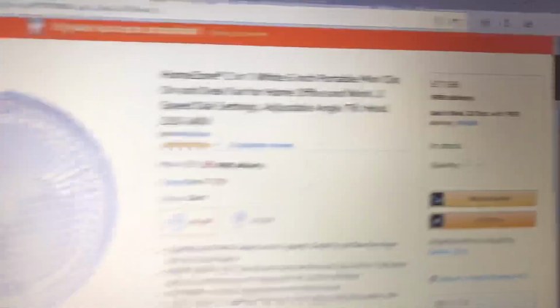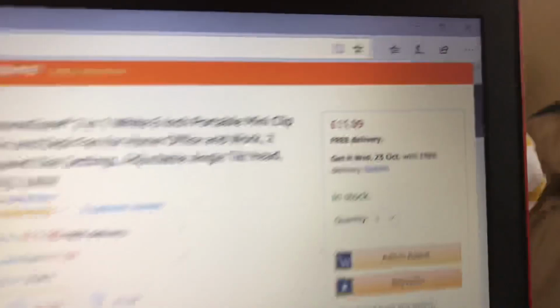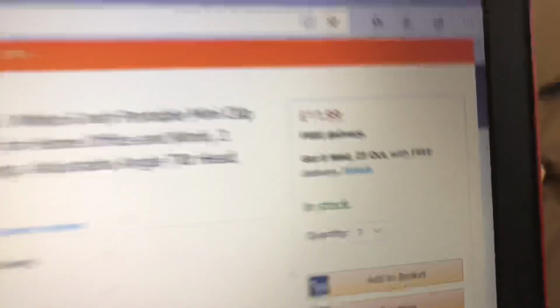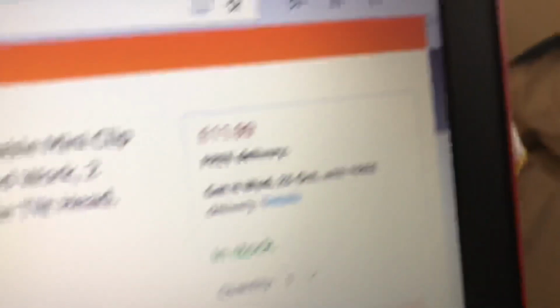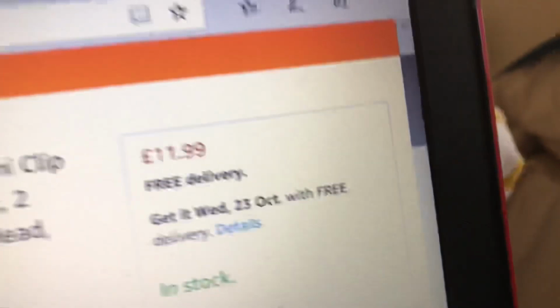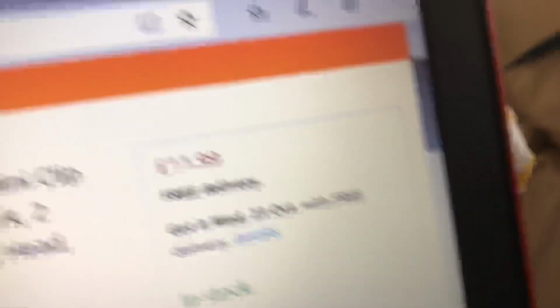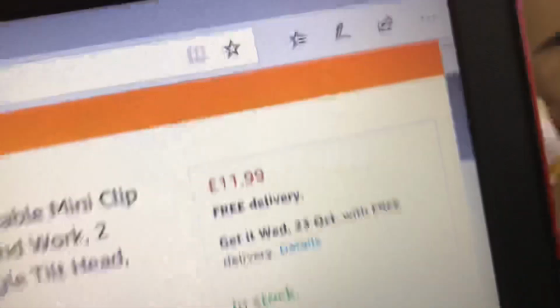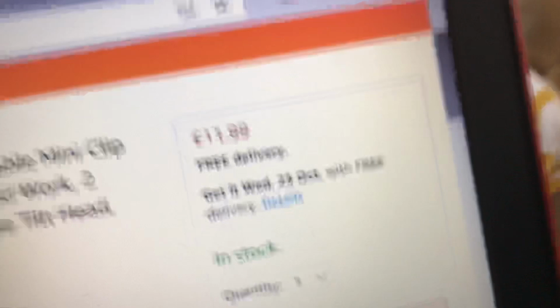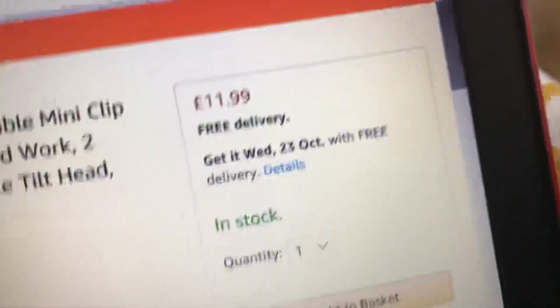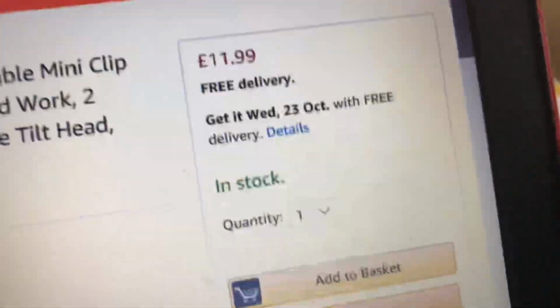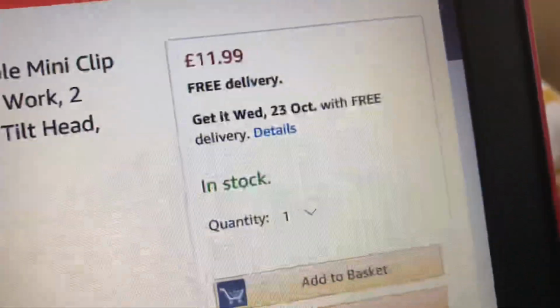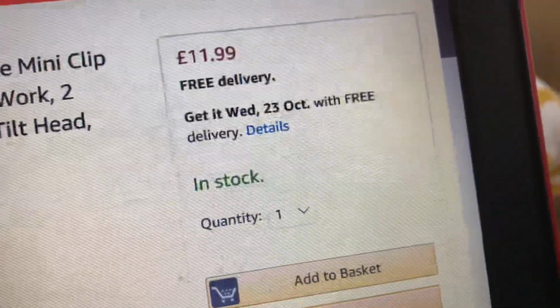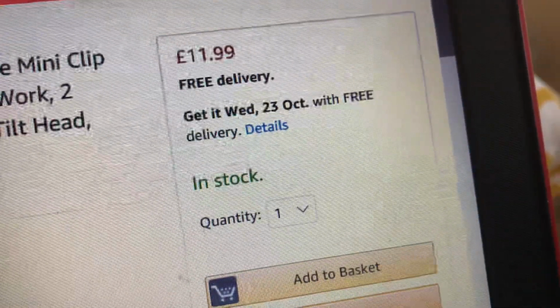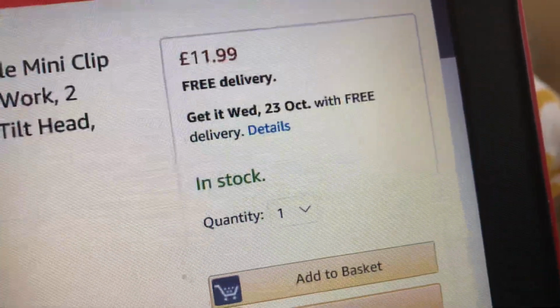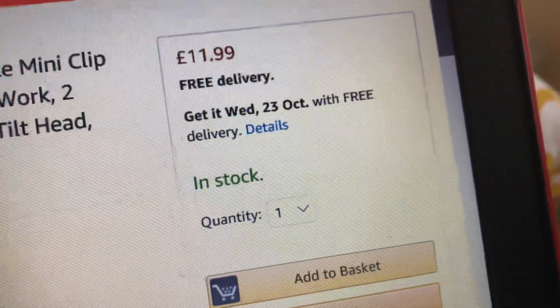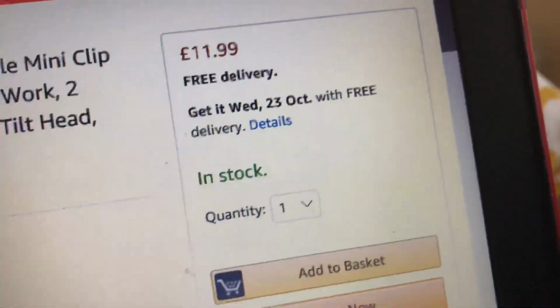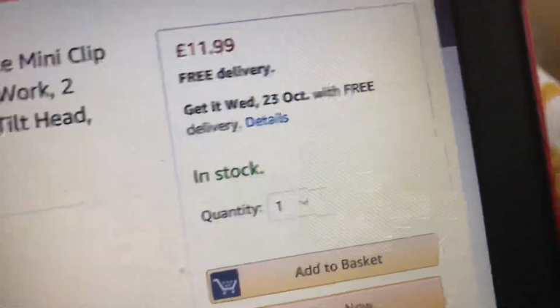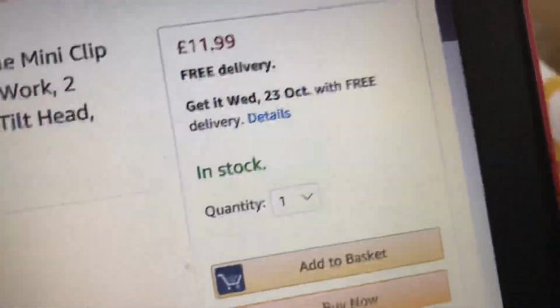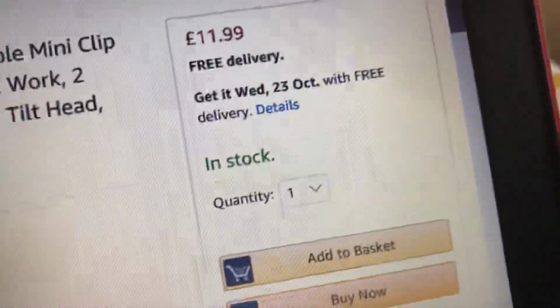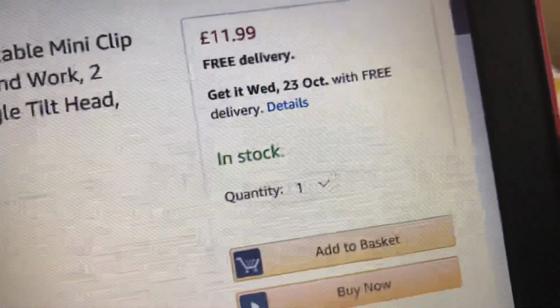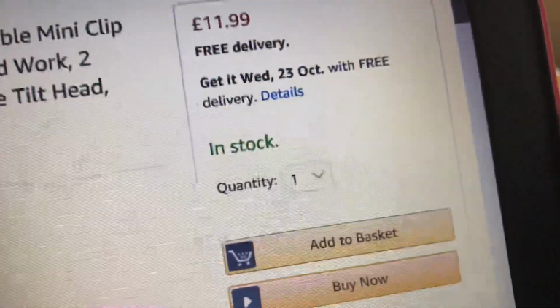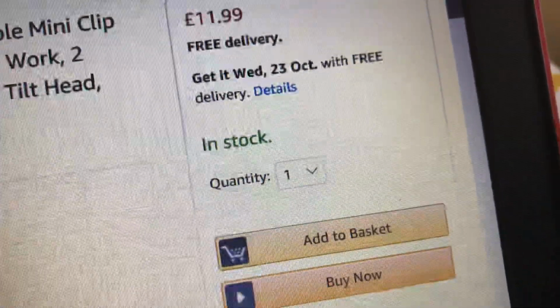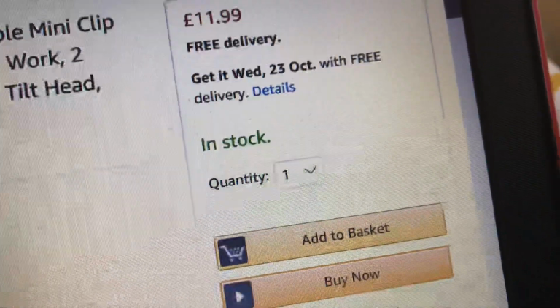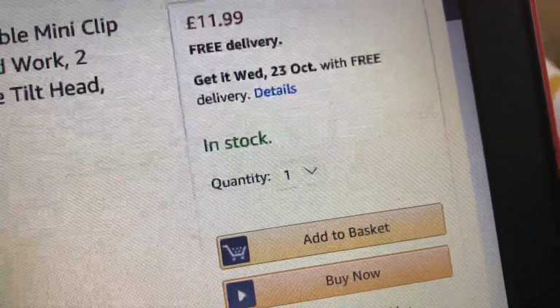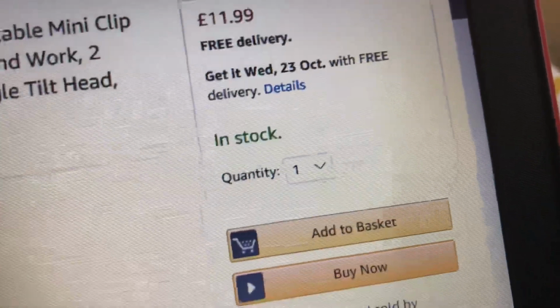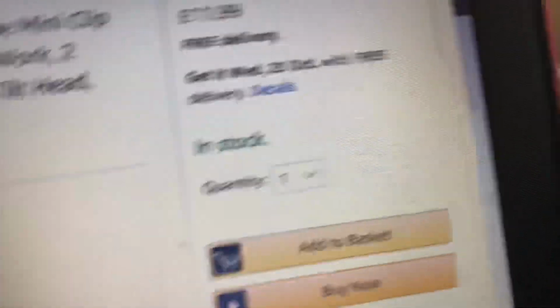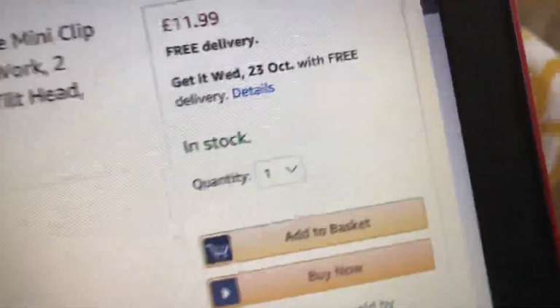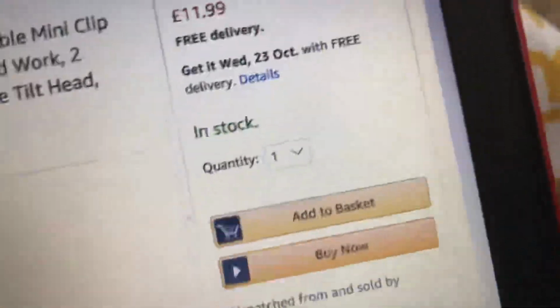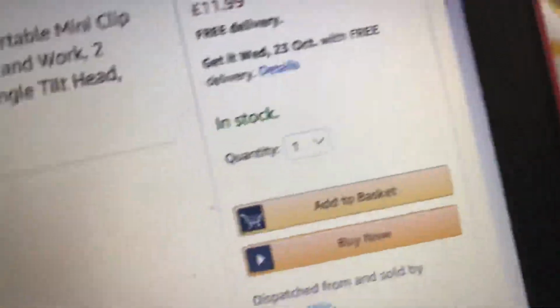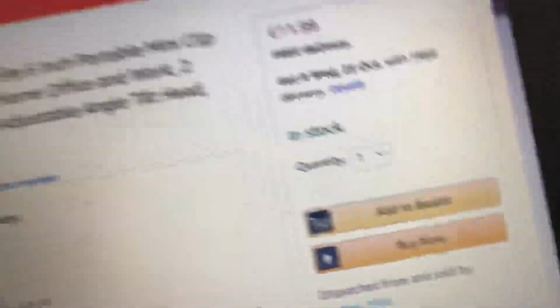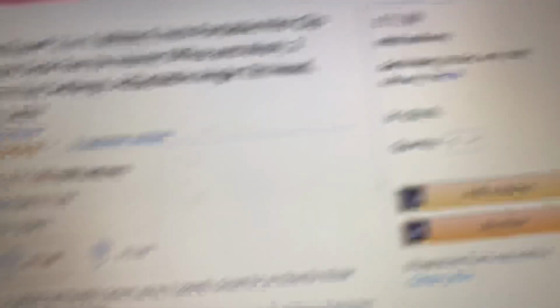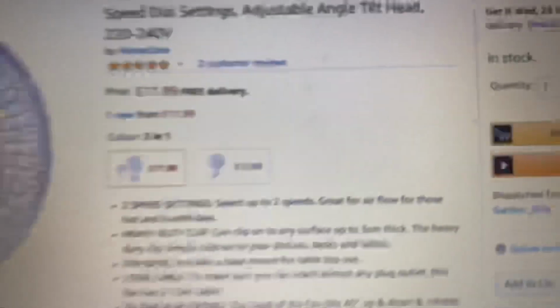Here's the dates of when you can get it. It says get it Wednesday the 23rd of October with free delivery, and that's all it says.